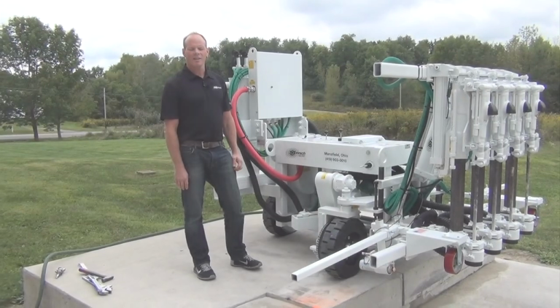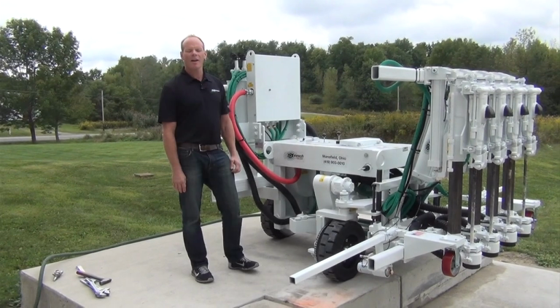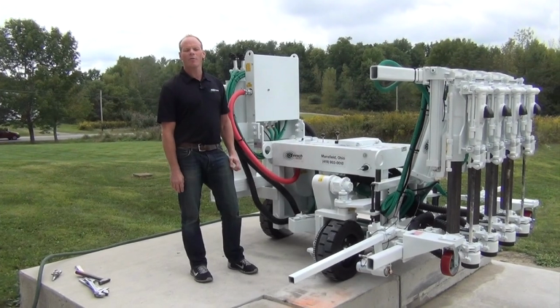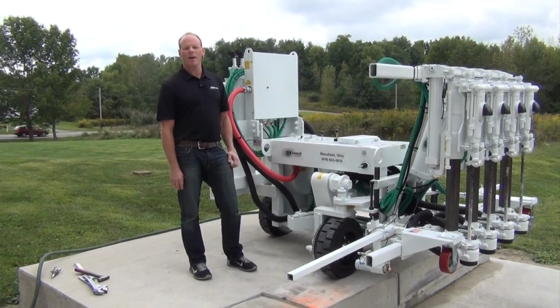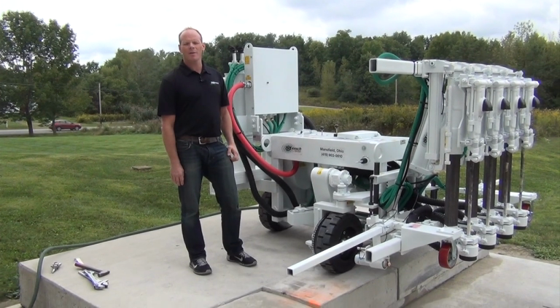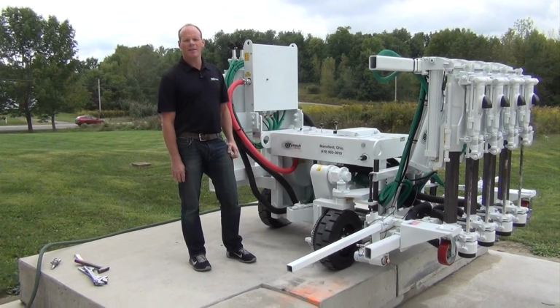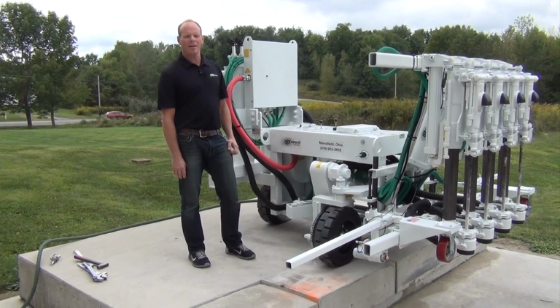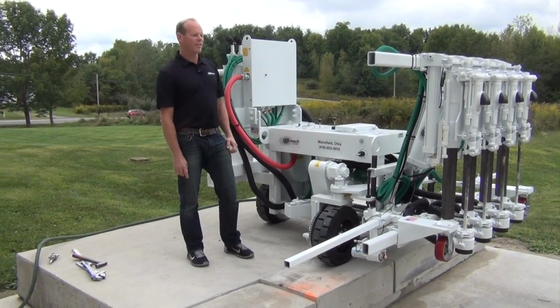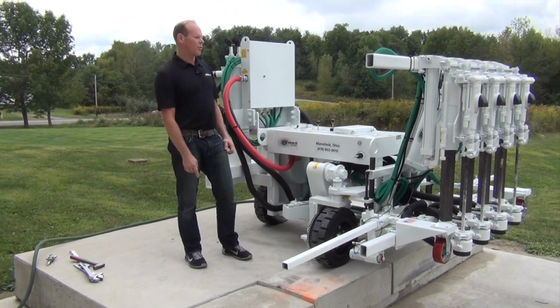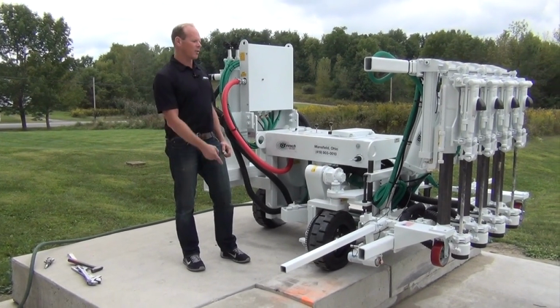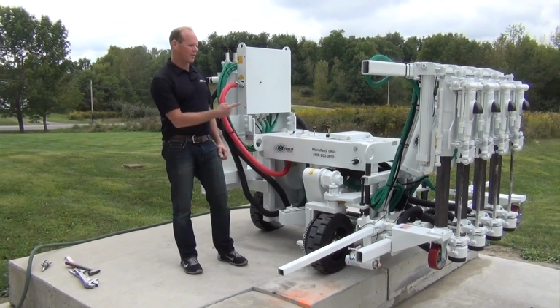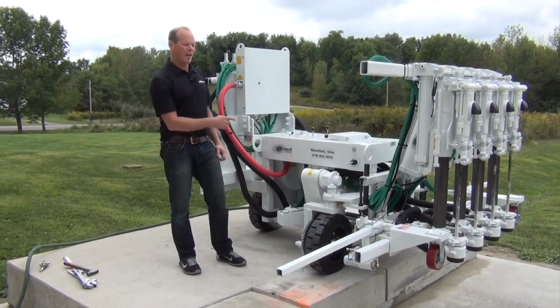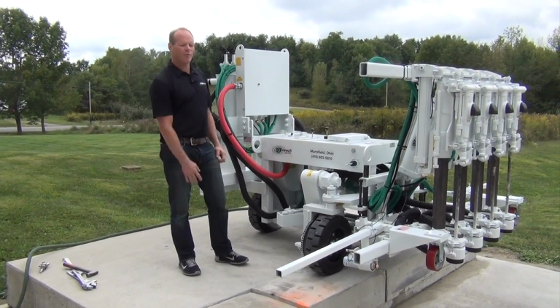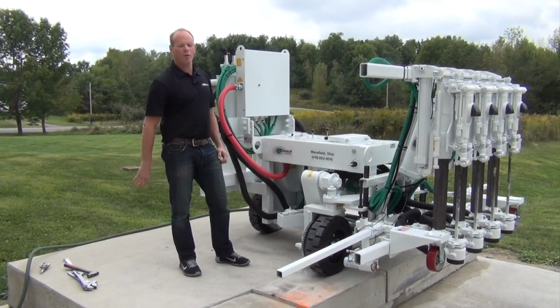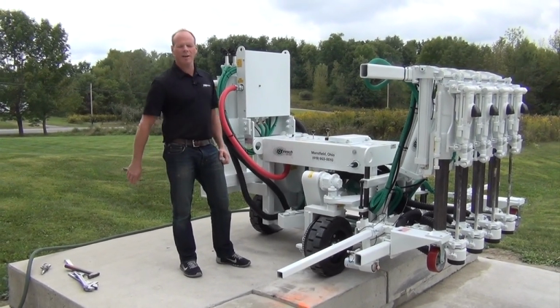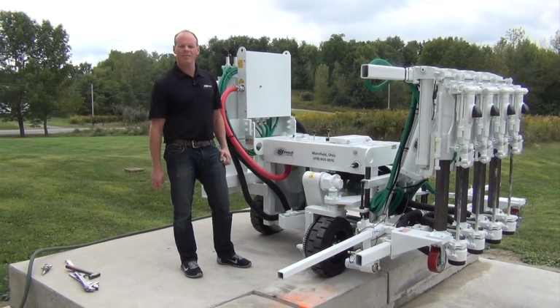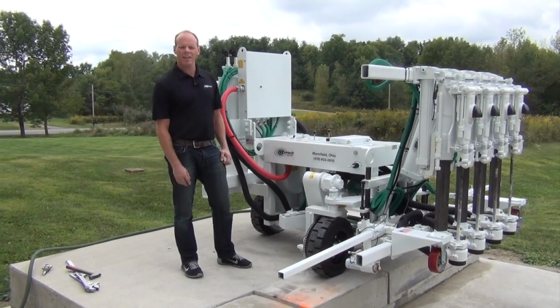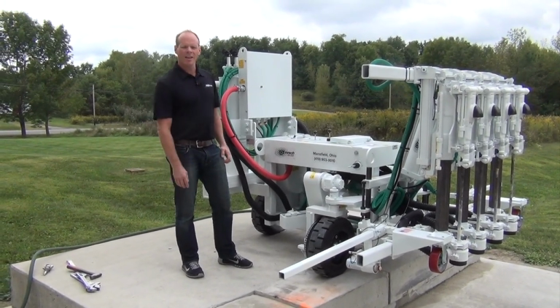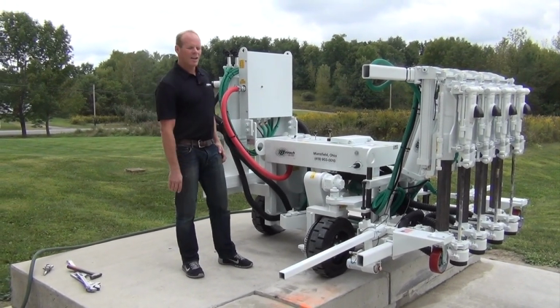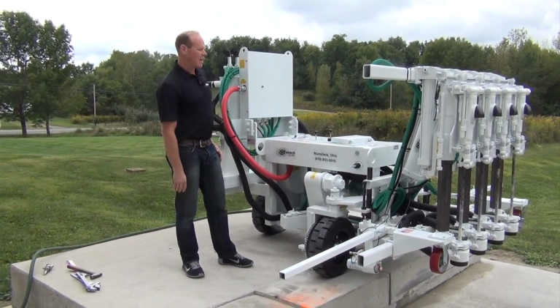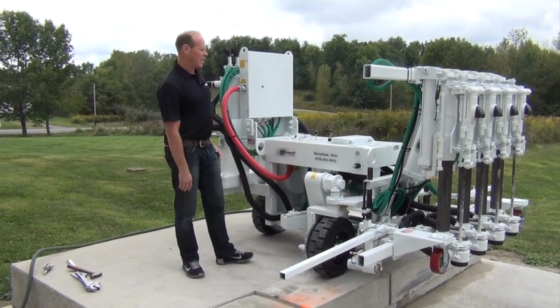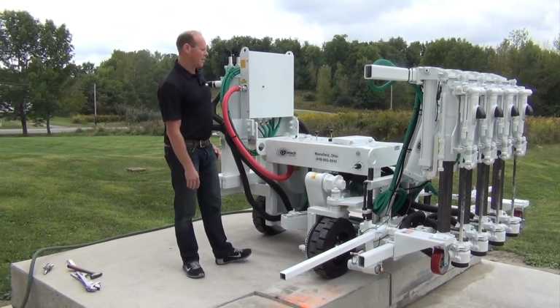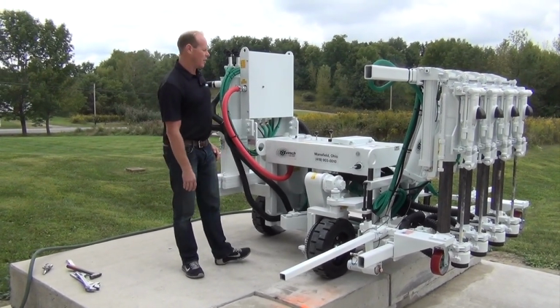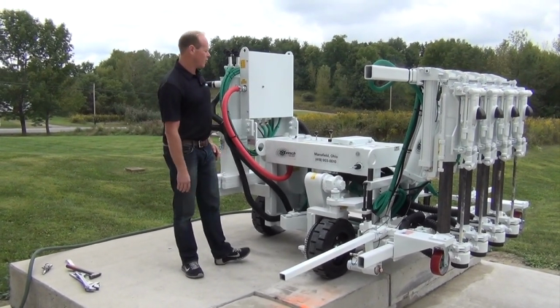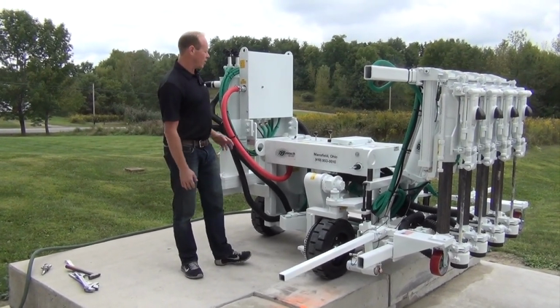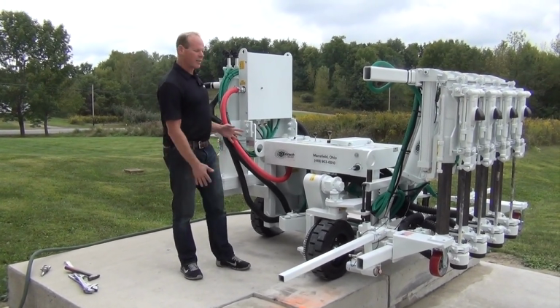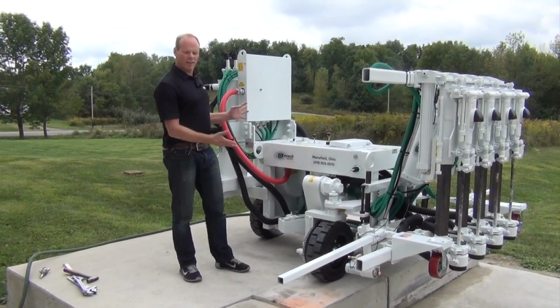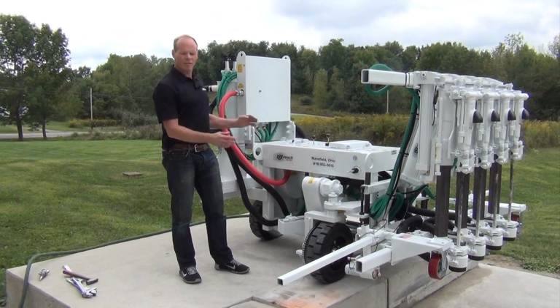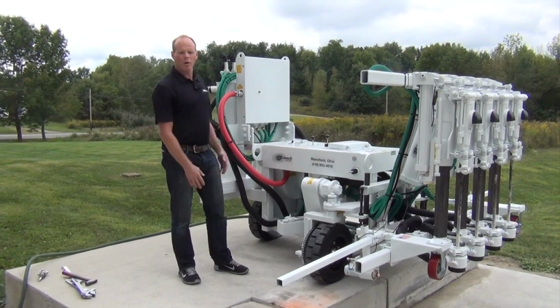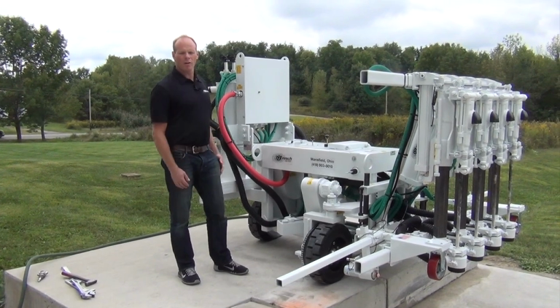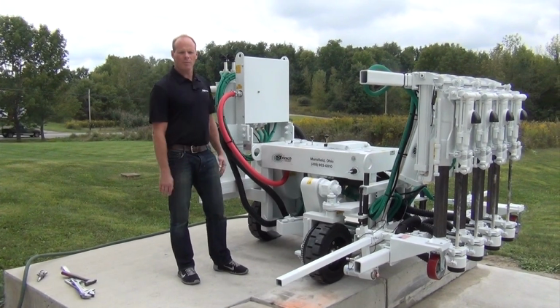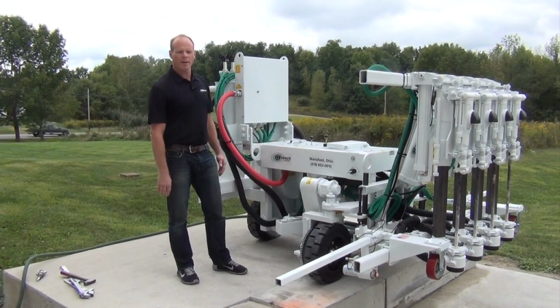Hi, I'm Rob and today we're going to look at the A4SC and just get to know it a little bit.